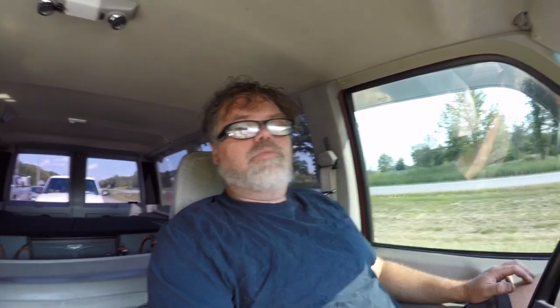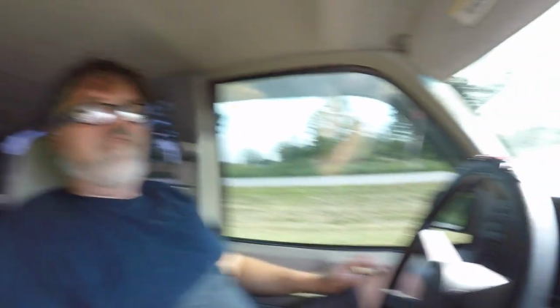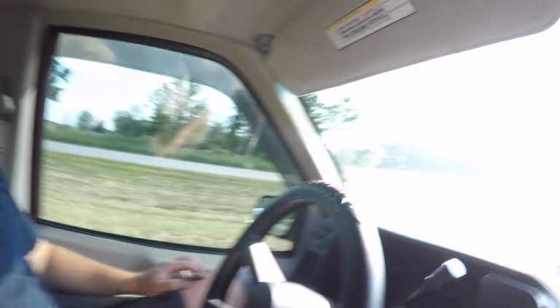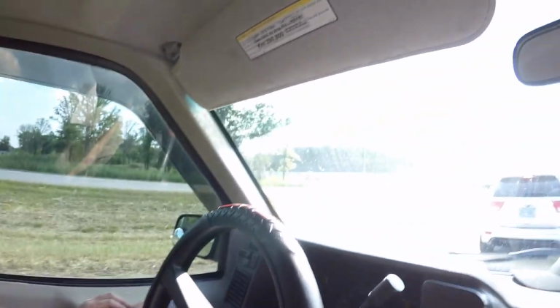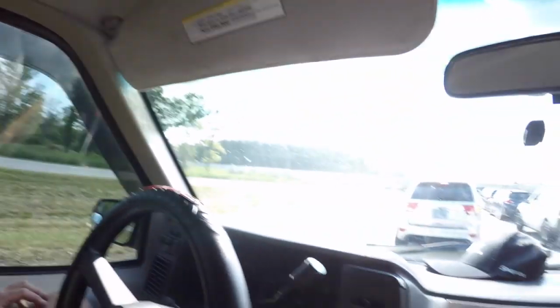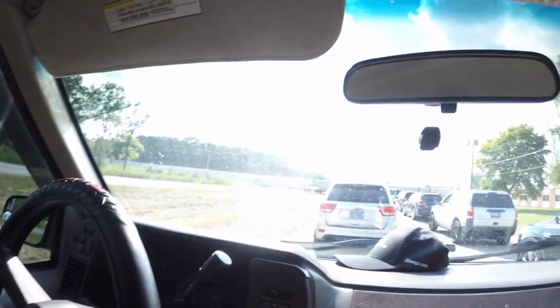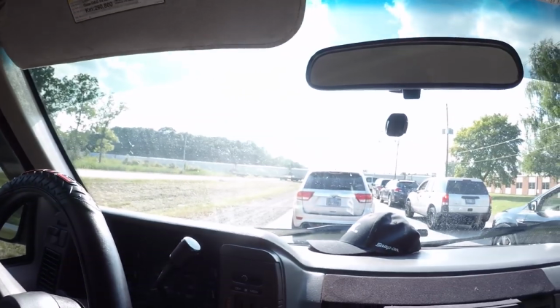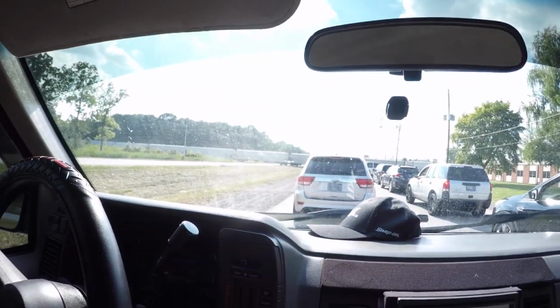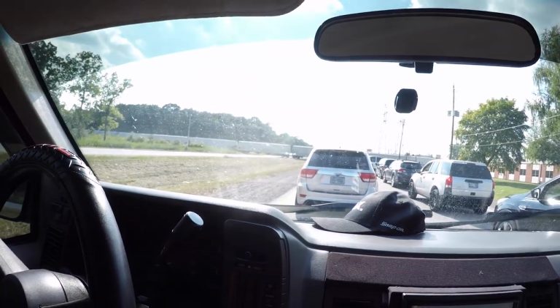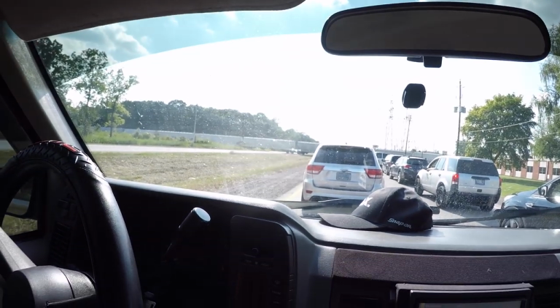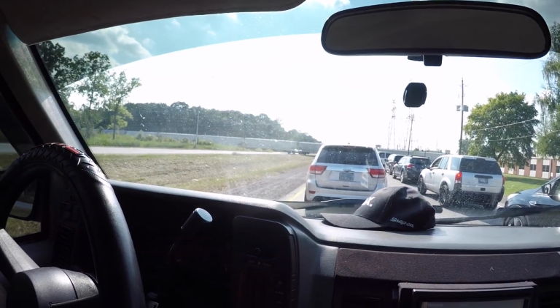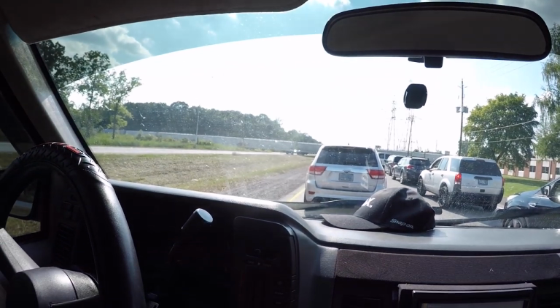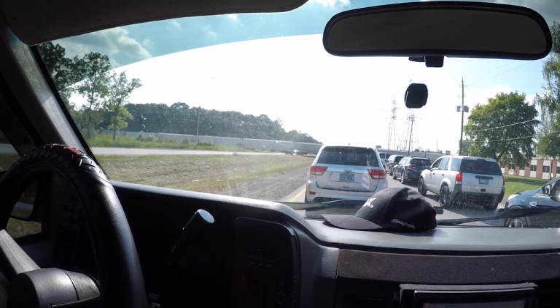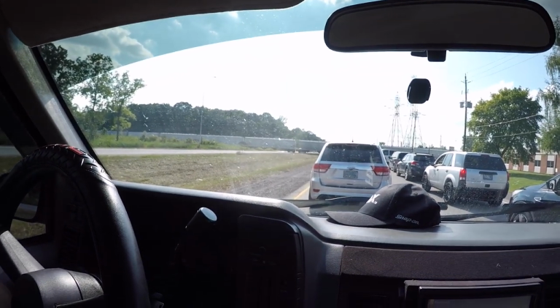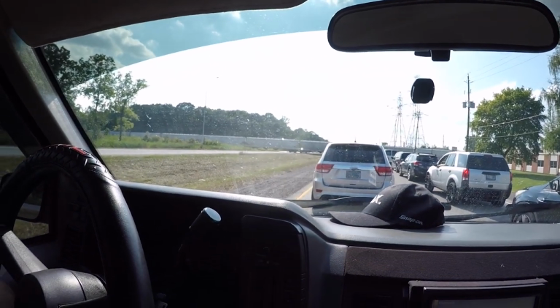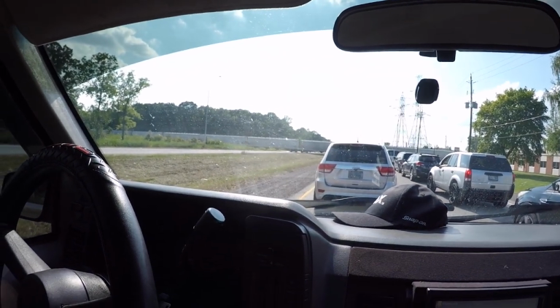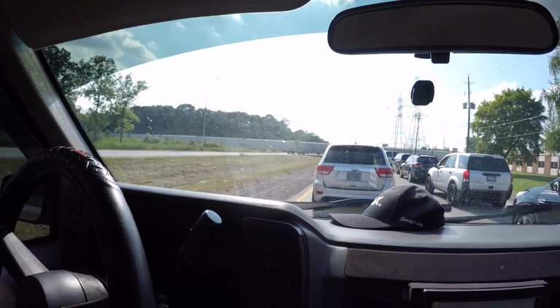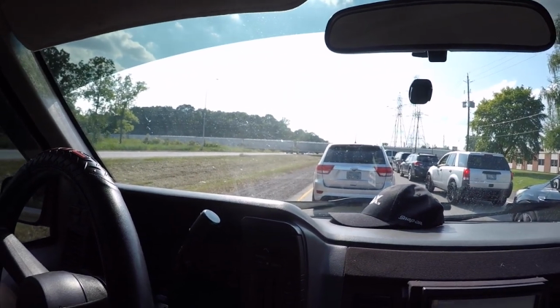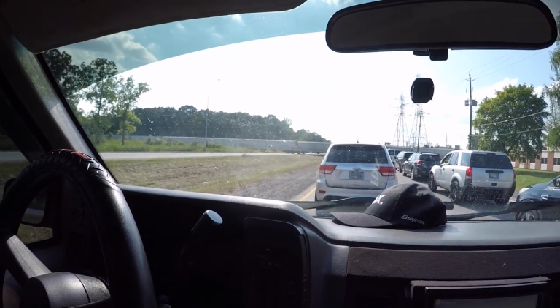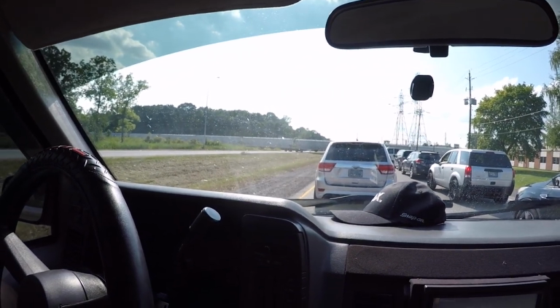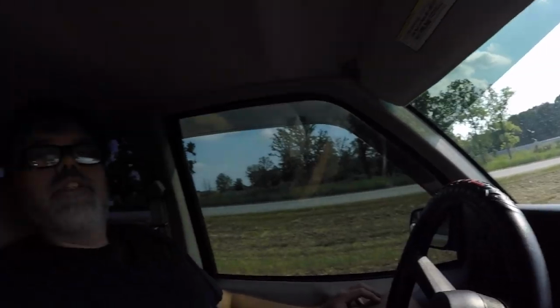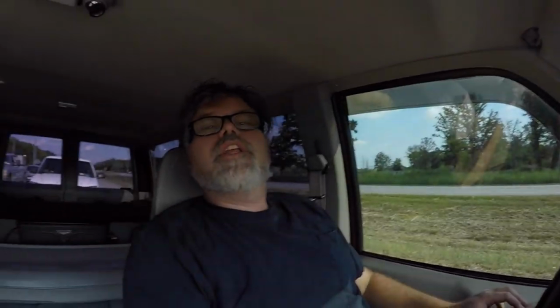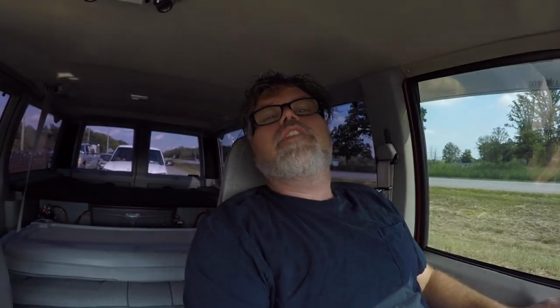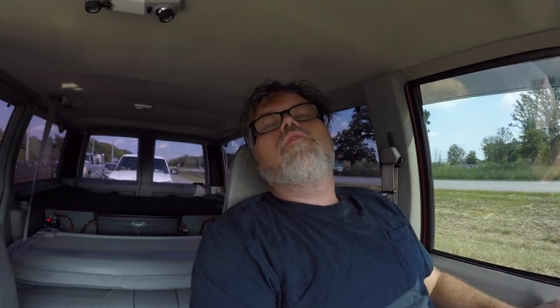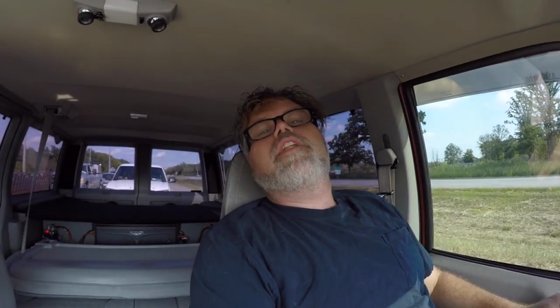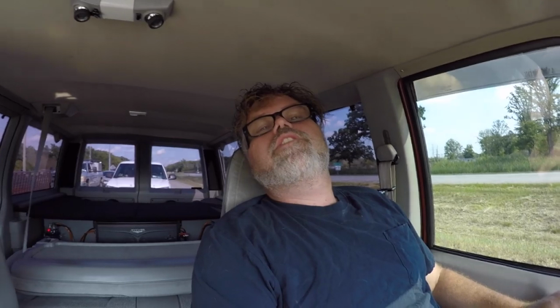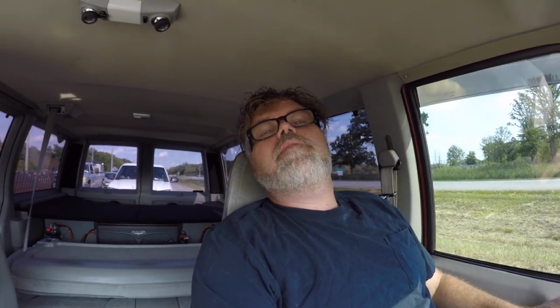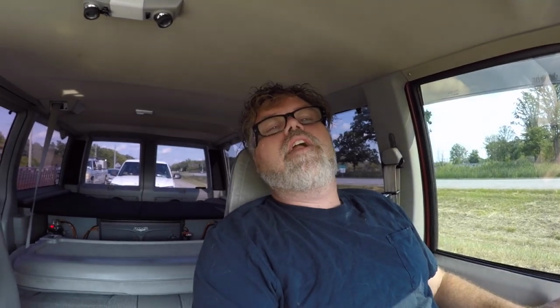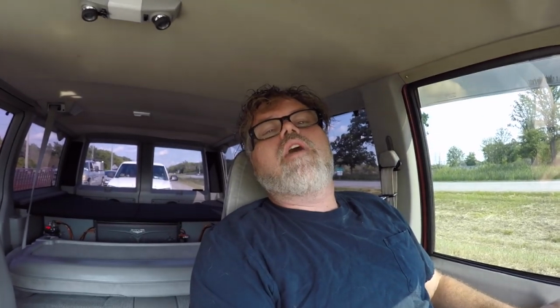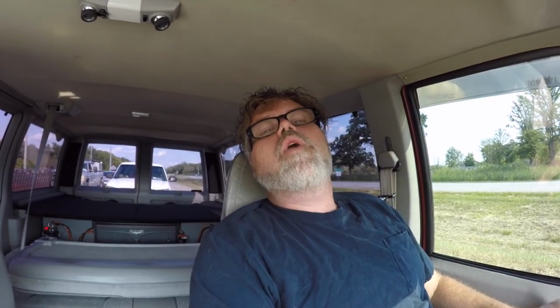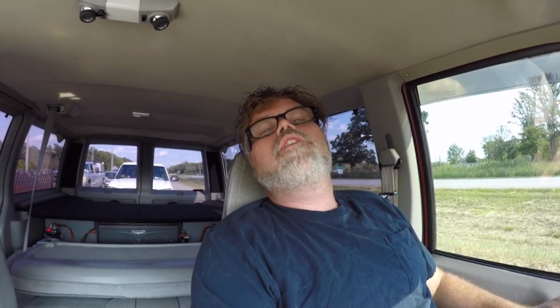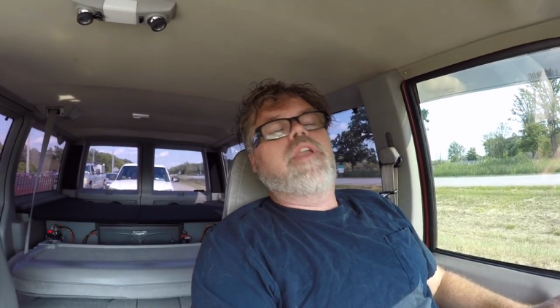Just waiting for a freaking train right now that's just blocking us. Look out, look how fast it's going boys. Sitting here in the old van with the air on.